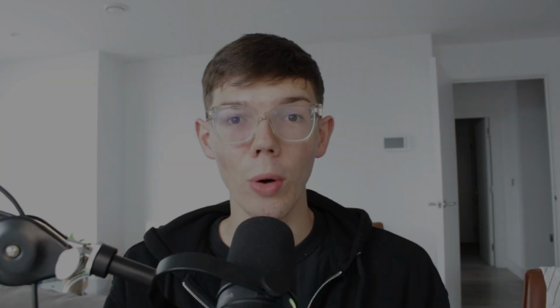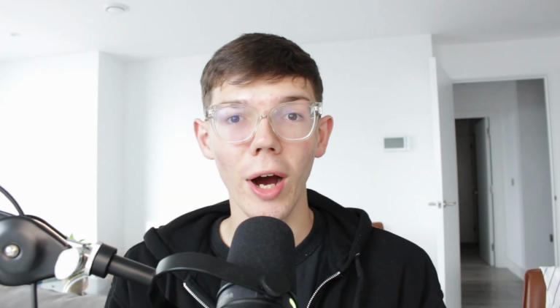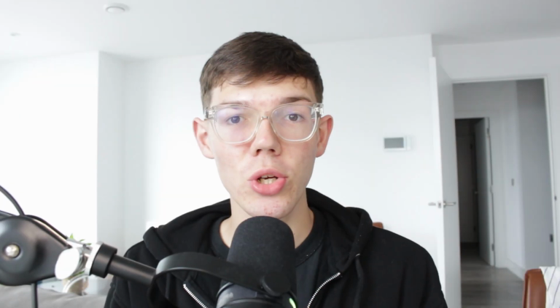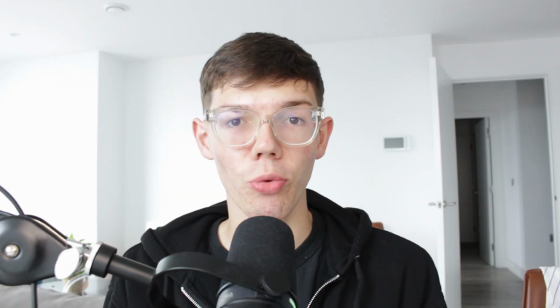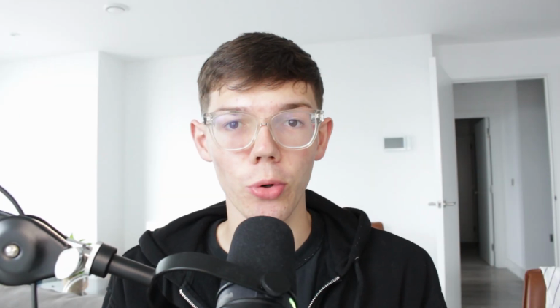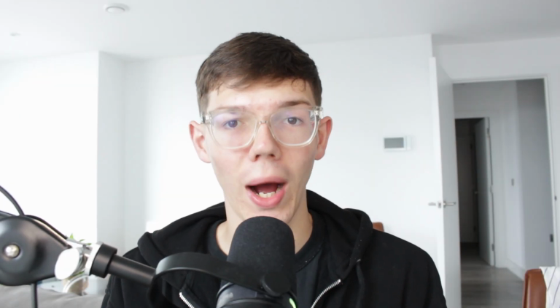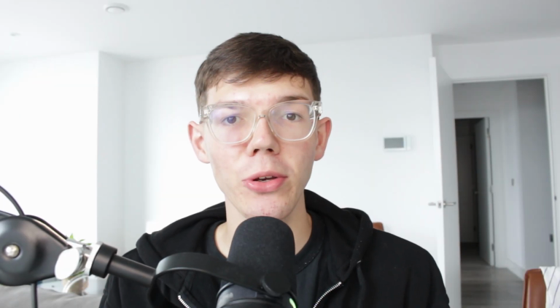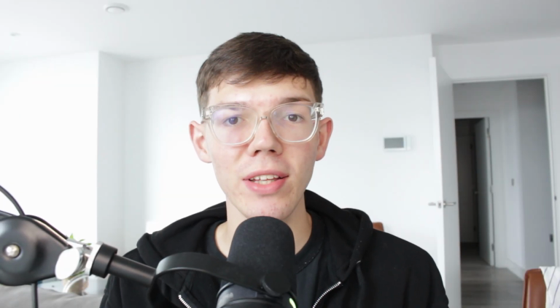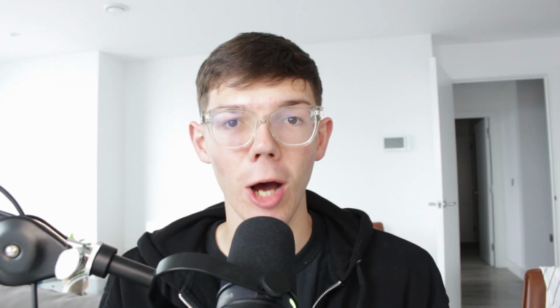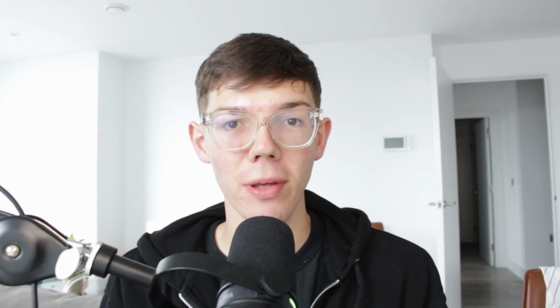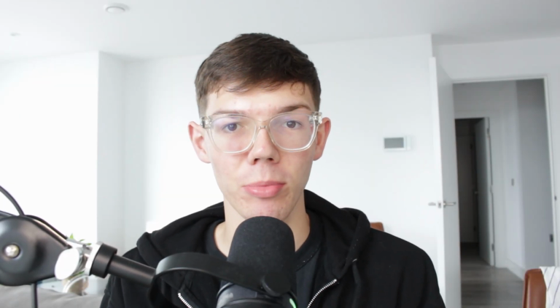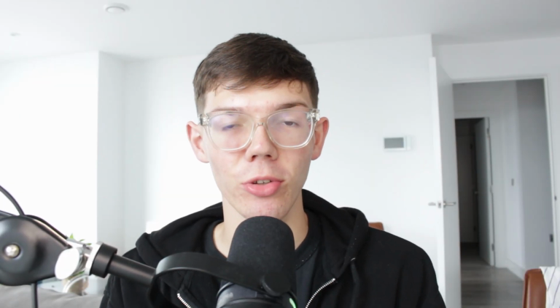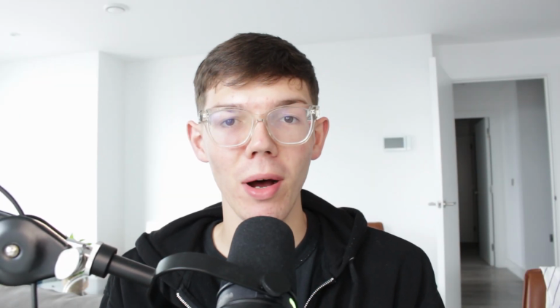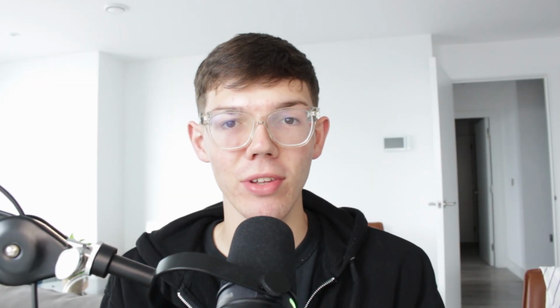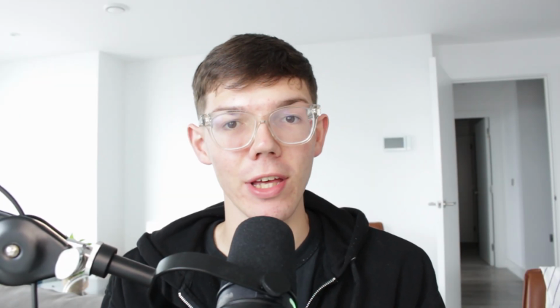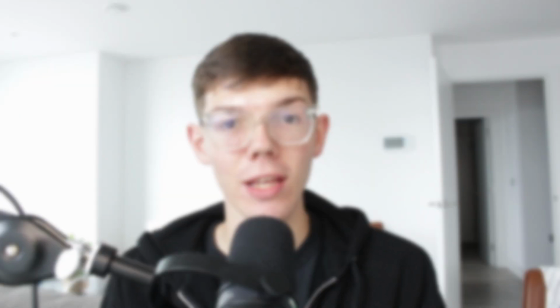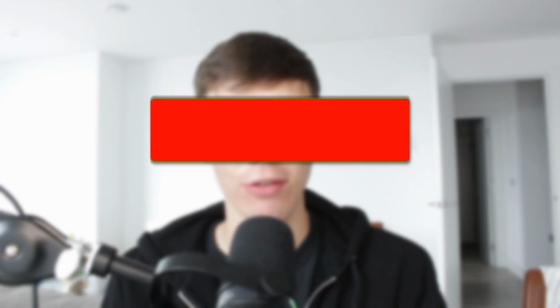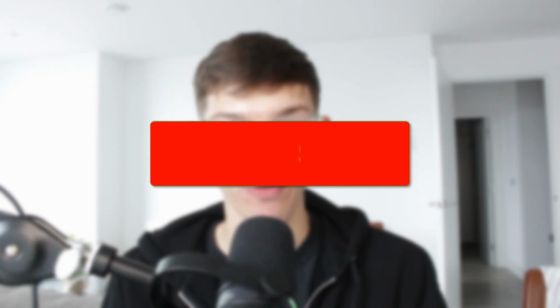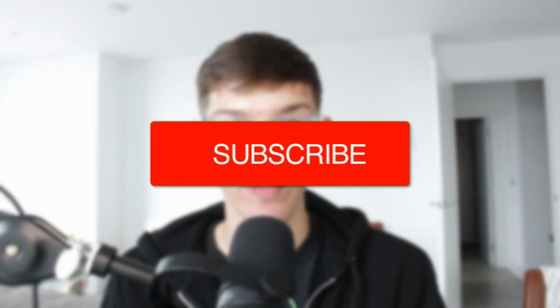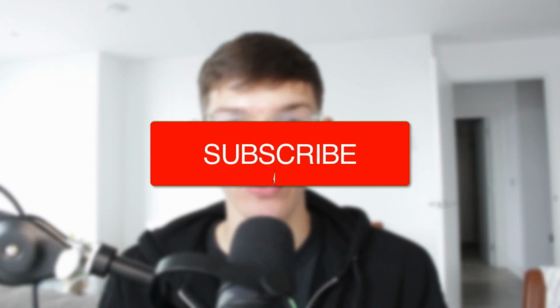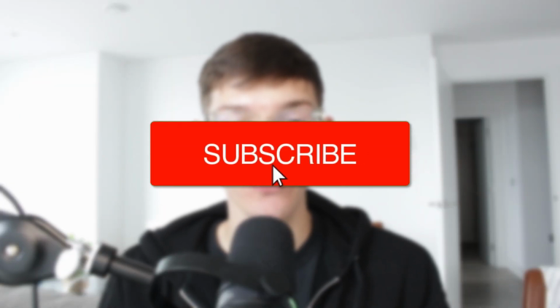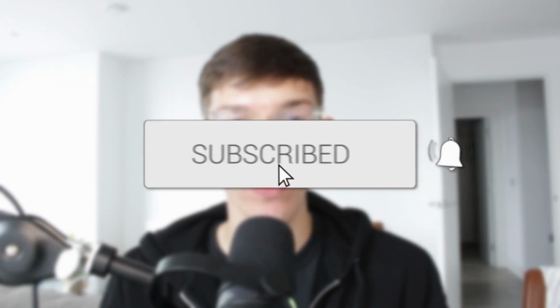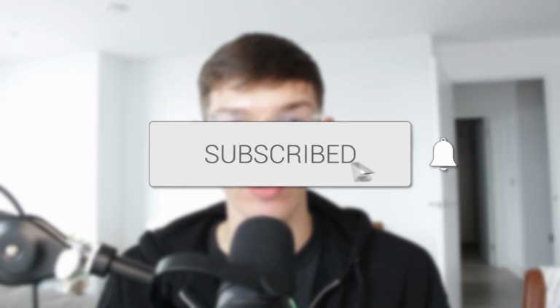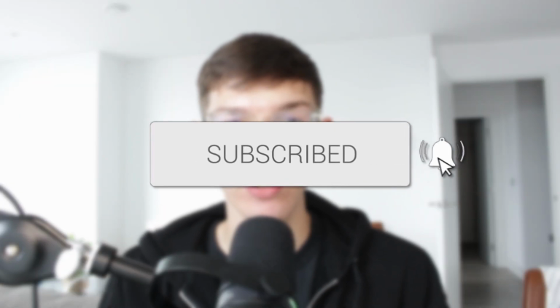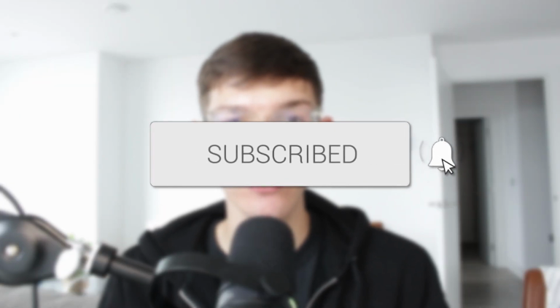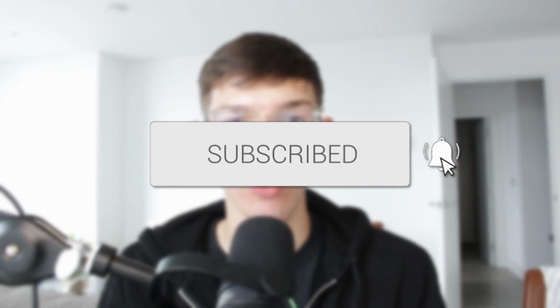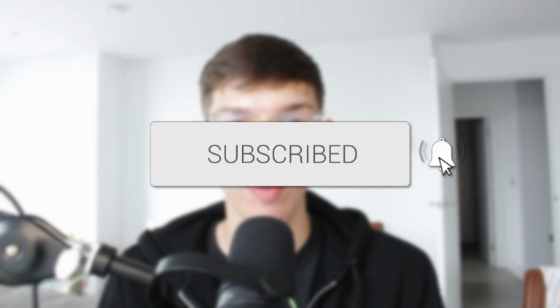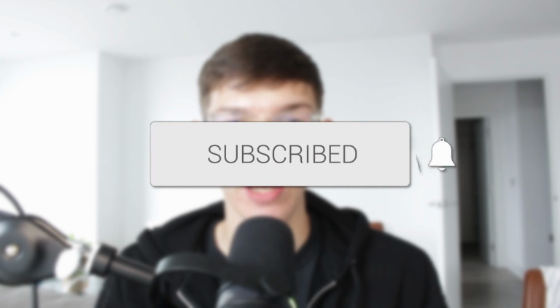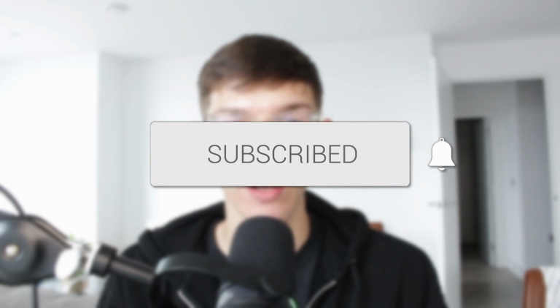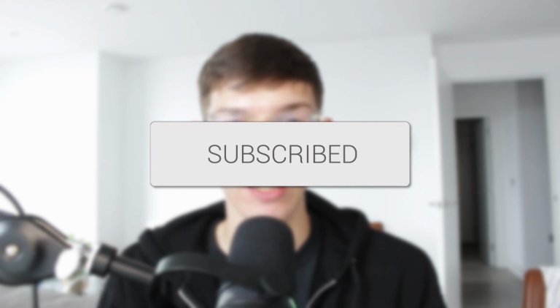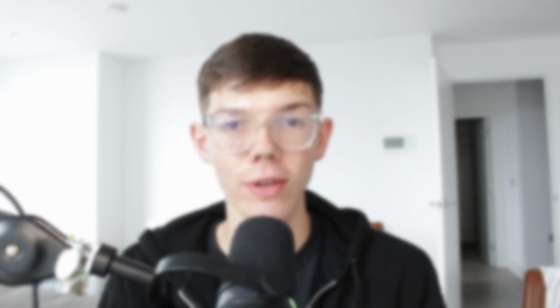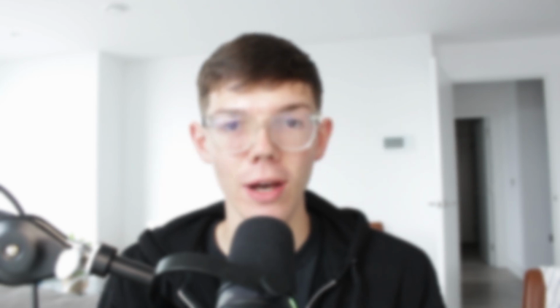We'll guide you through how to set up a Samsung smart TV. If you find this useful, consider subscribing and liking the video.